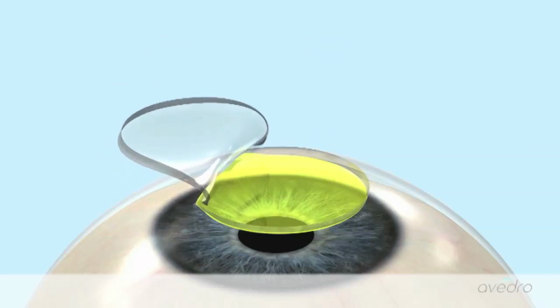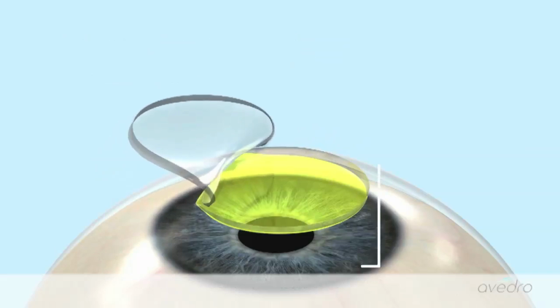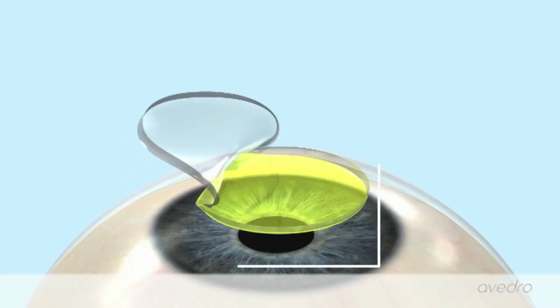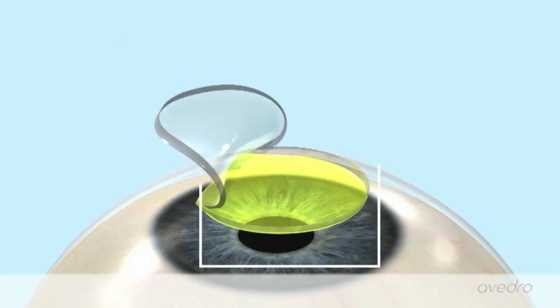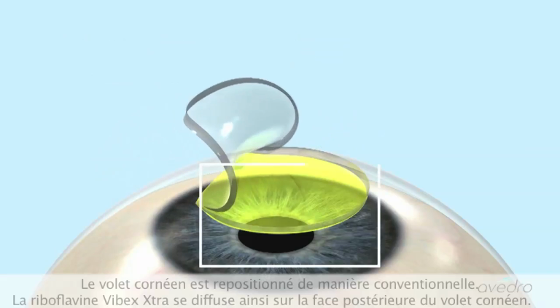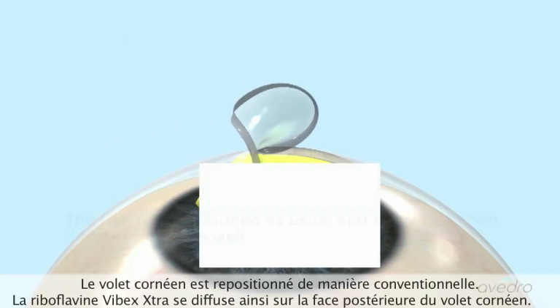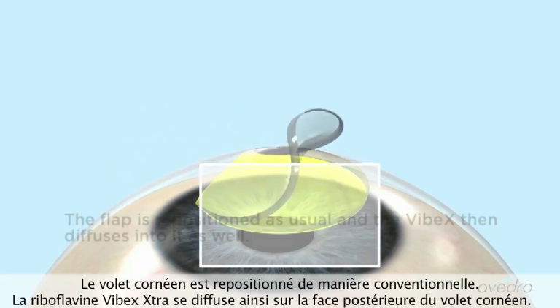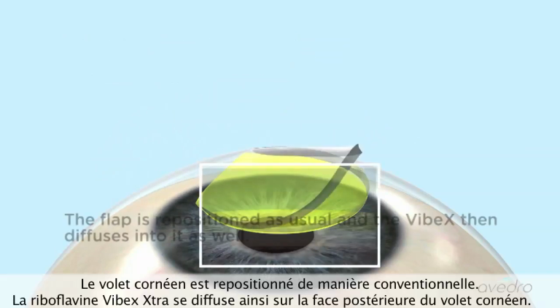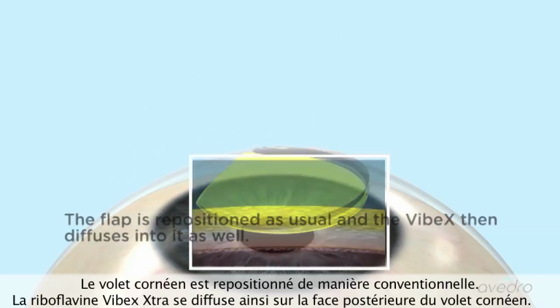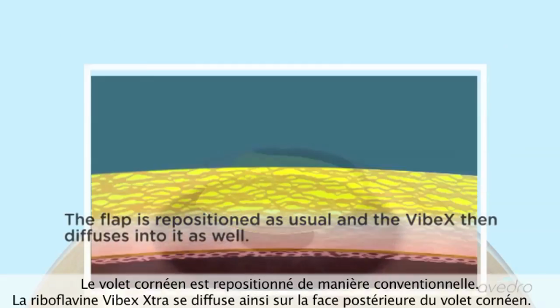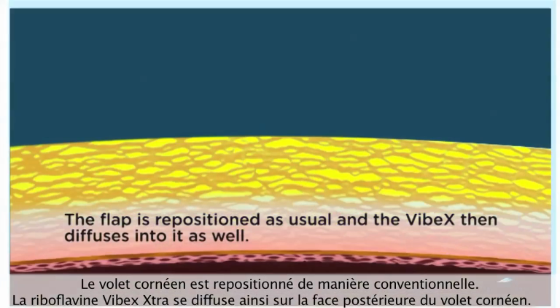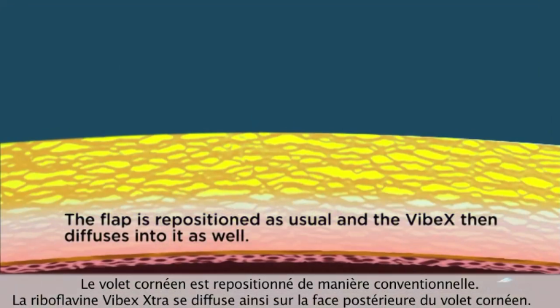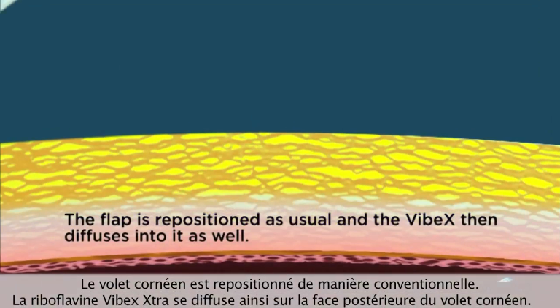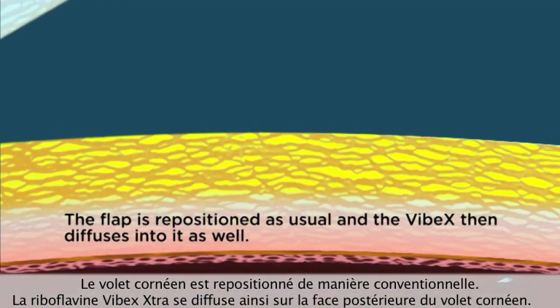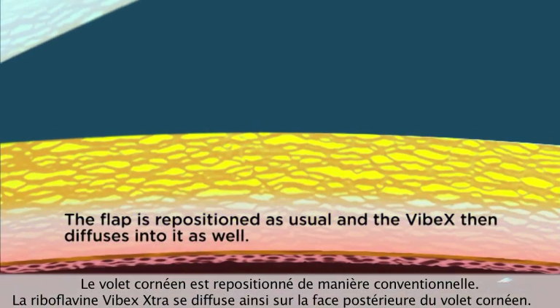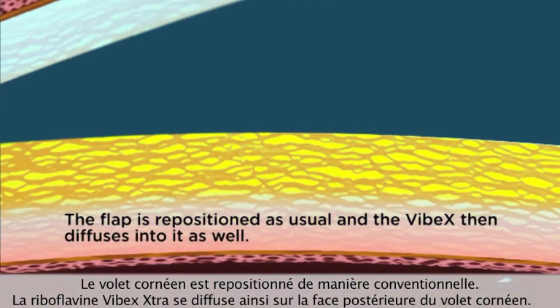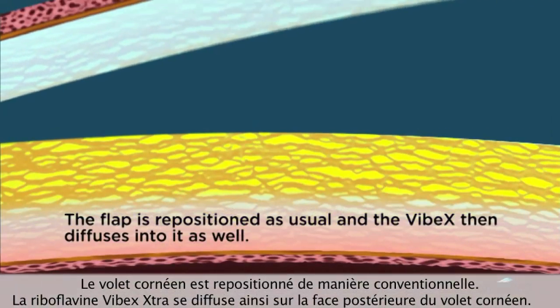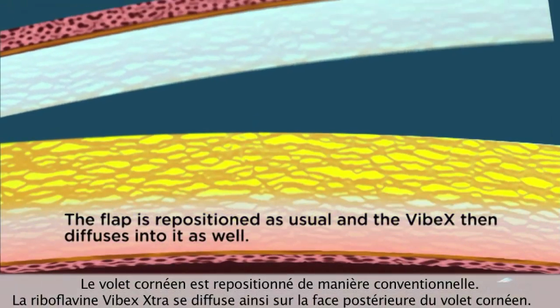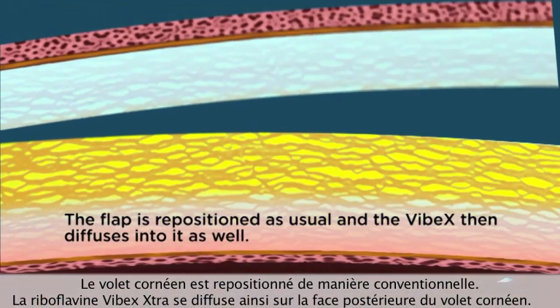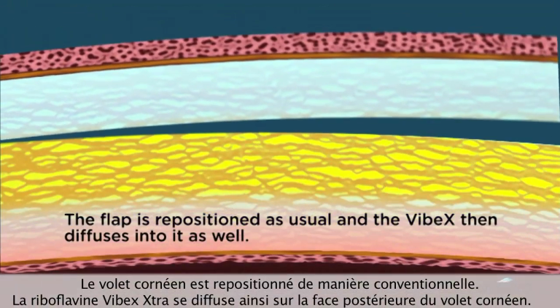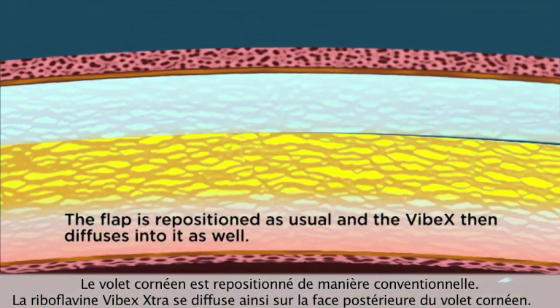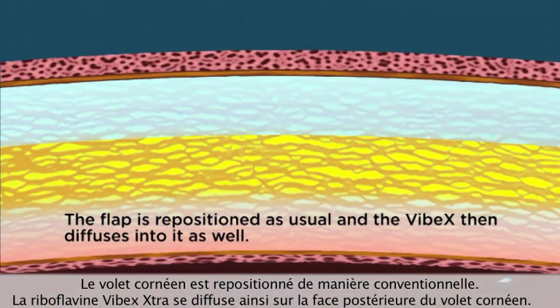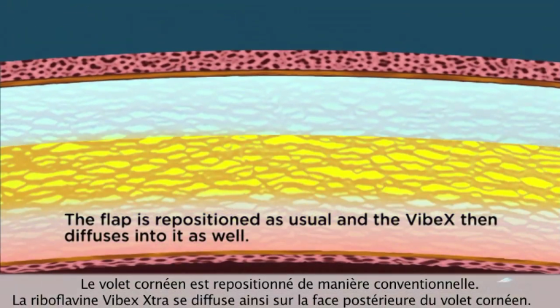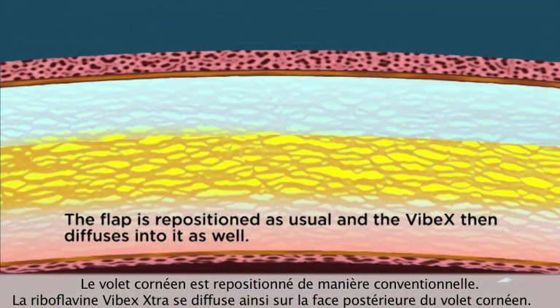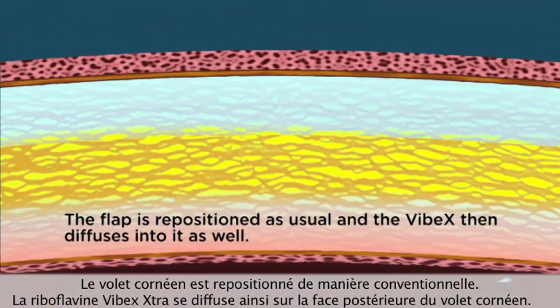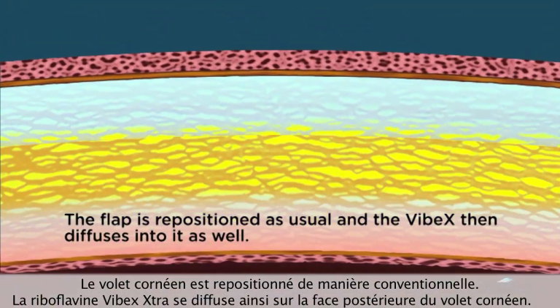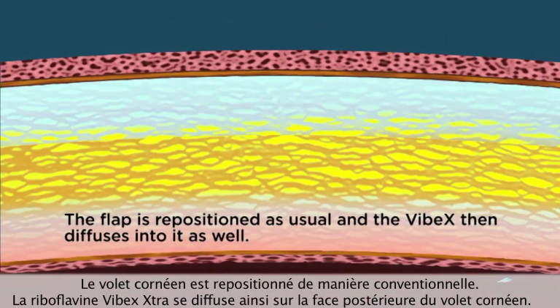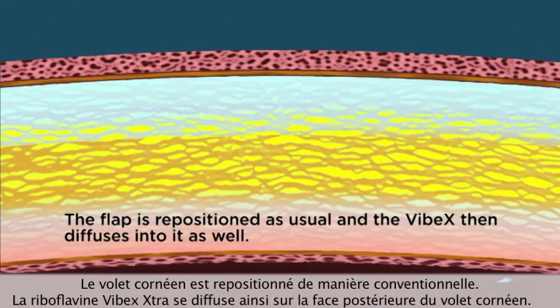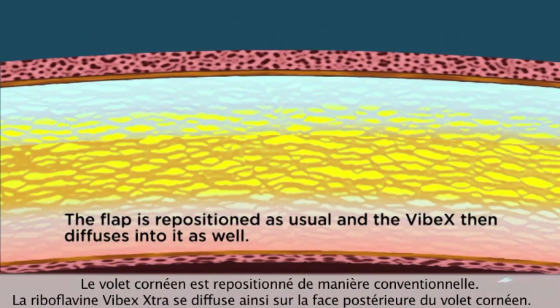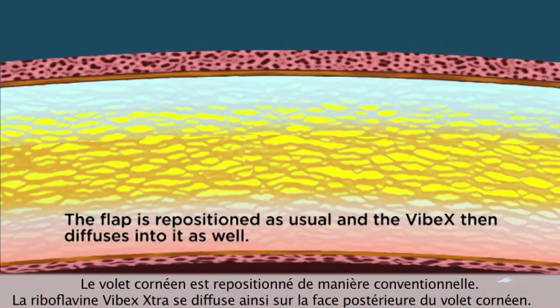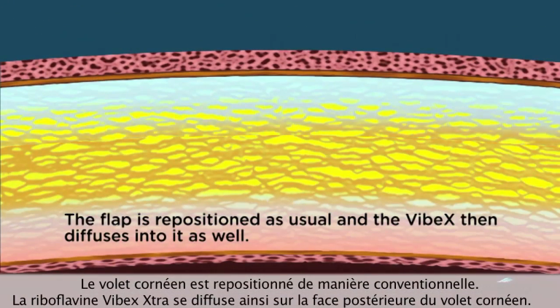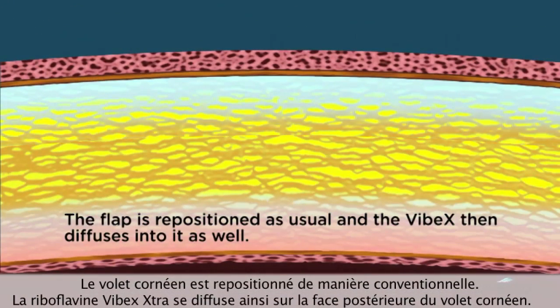The flap is repositioned as usual, and the Vibex then diffuses into it as well.